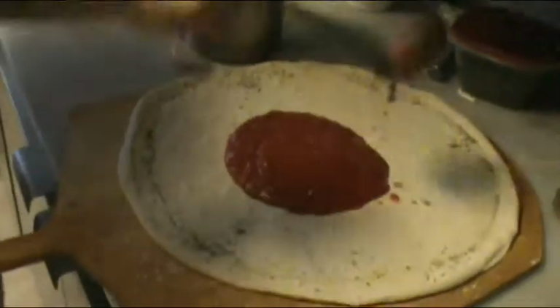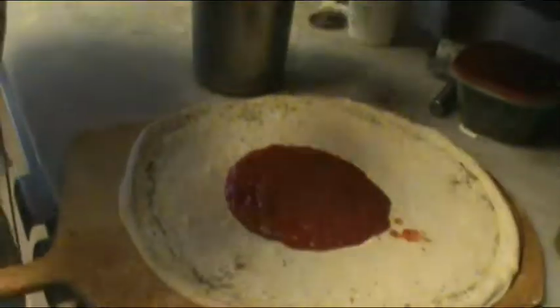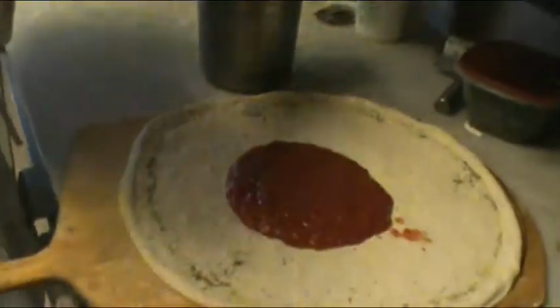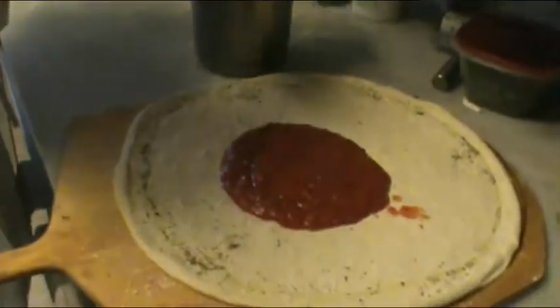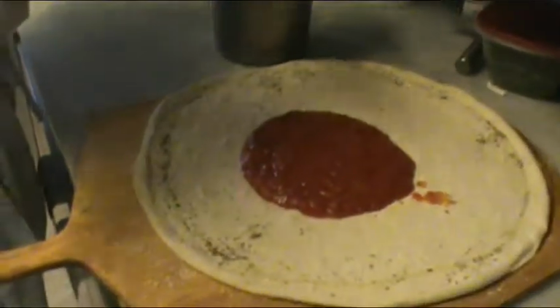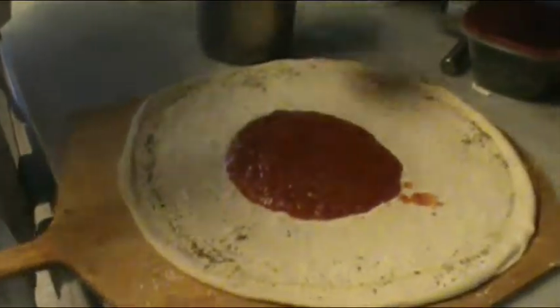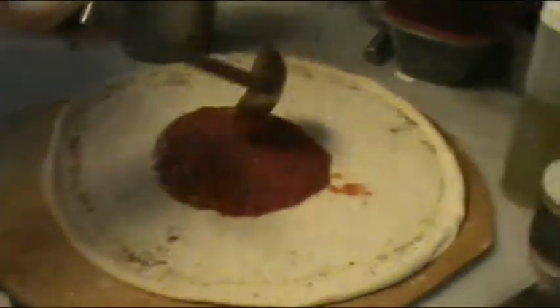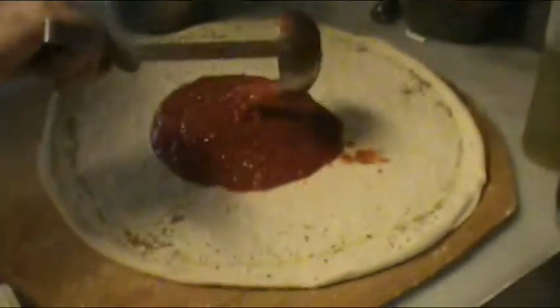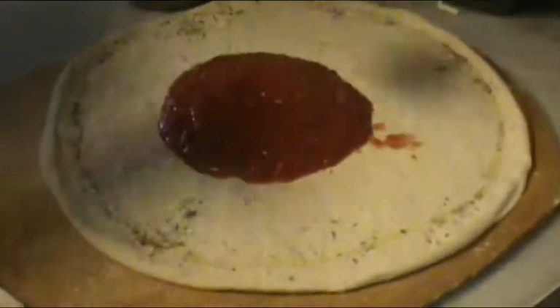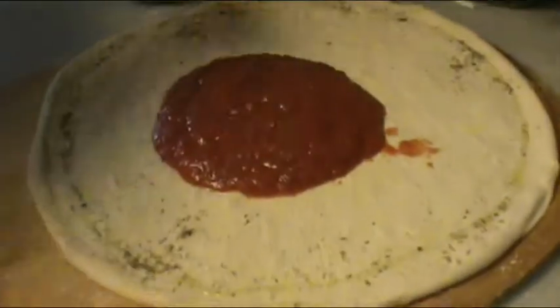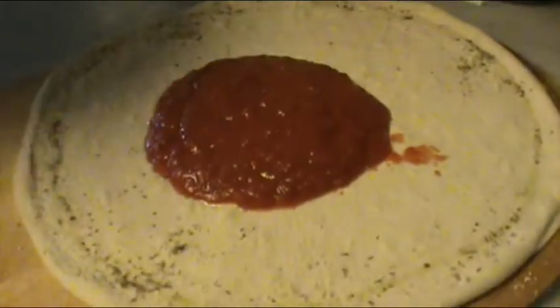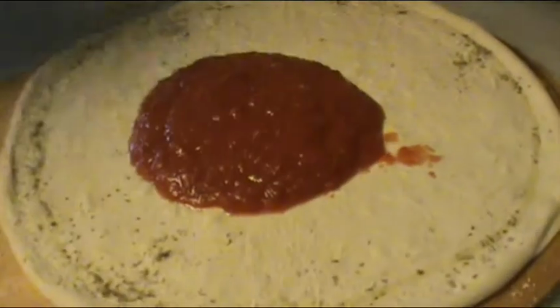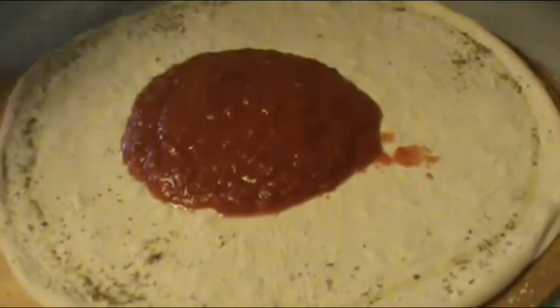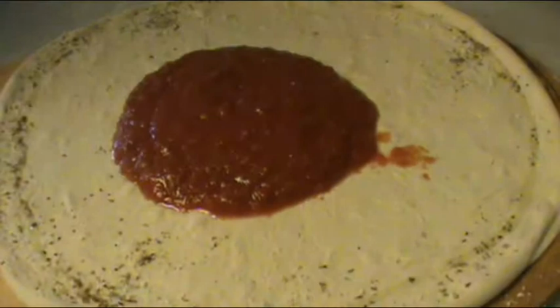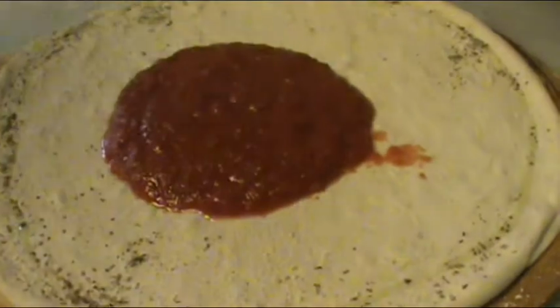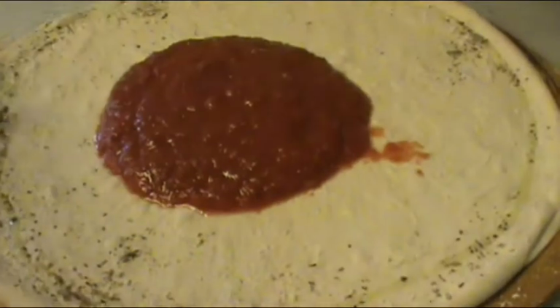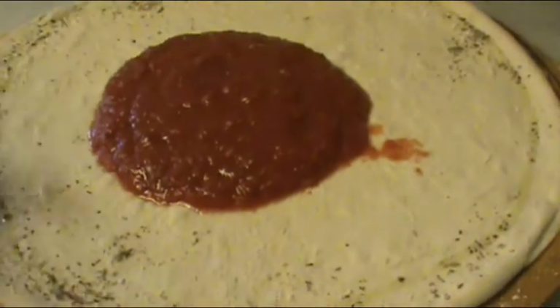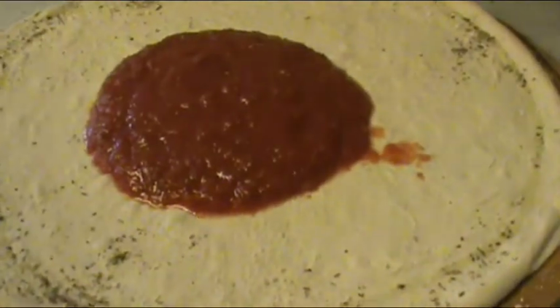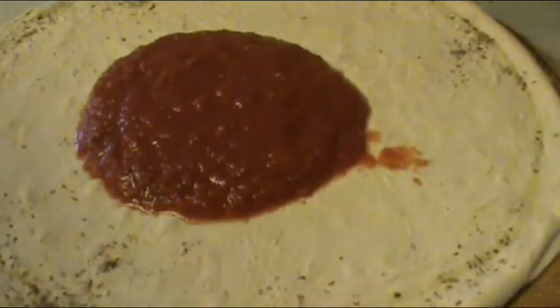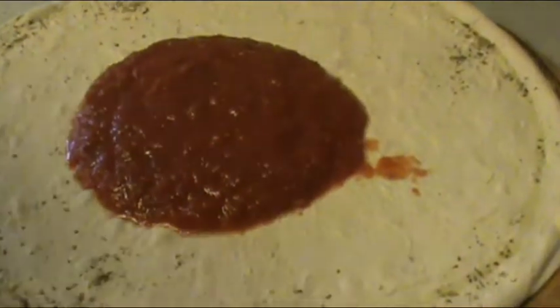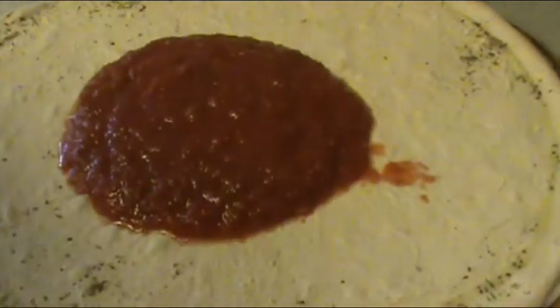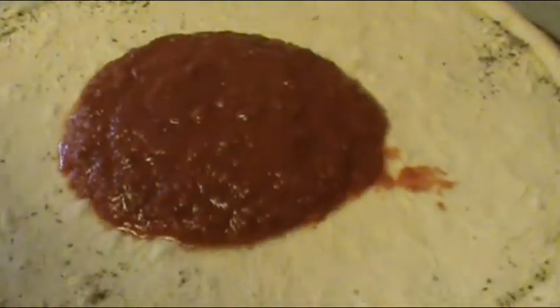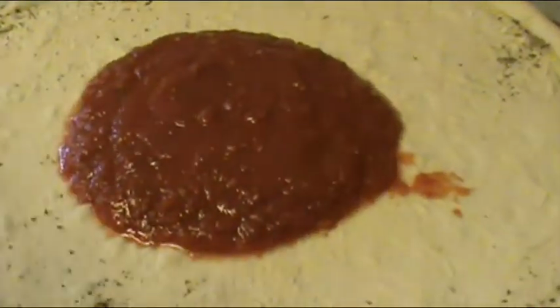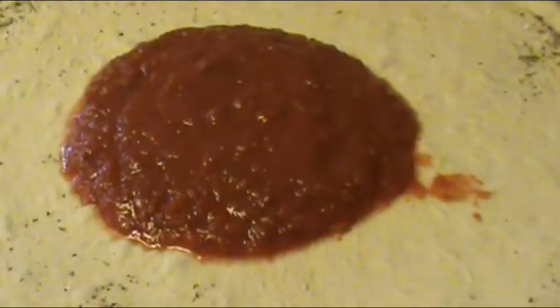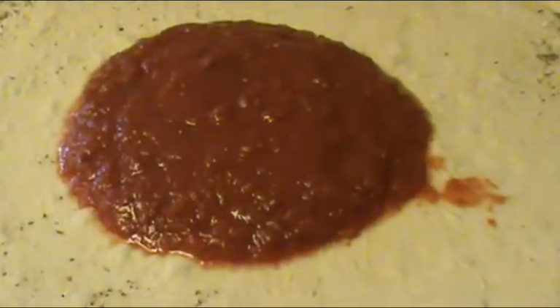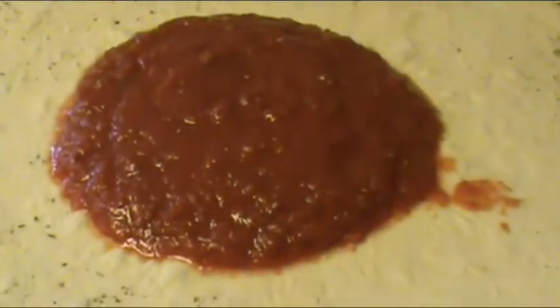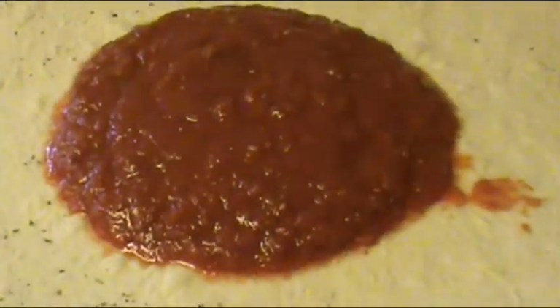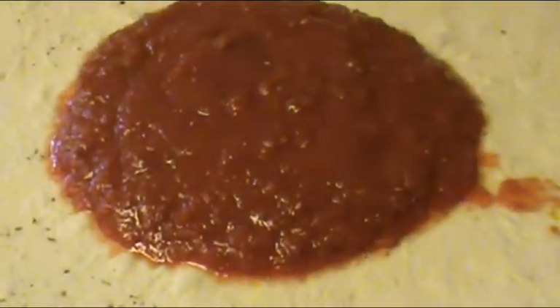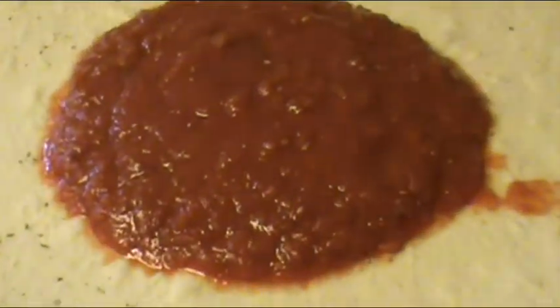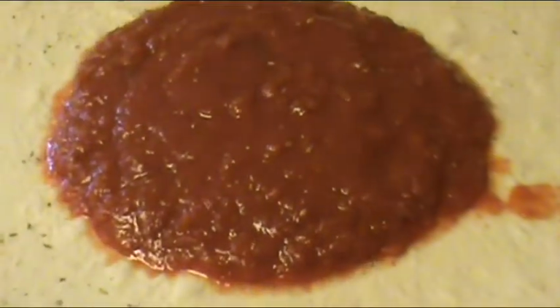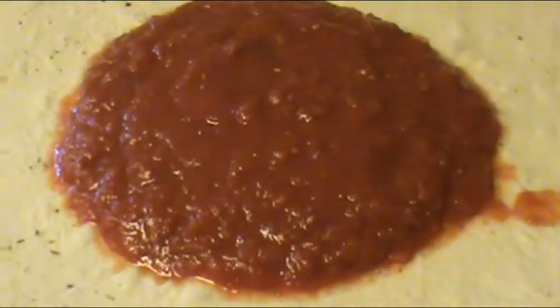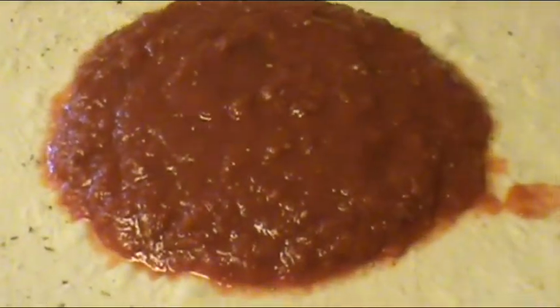Nice fresh tomato on it — plum tomato, capo tomato — the best in all. Beautiful.